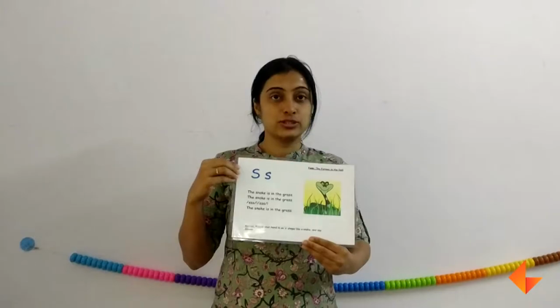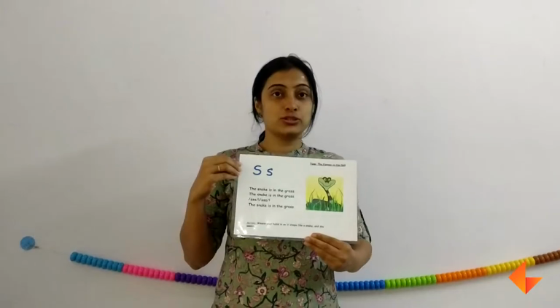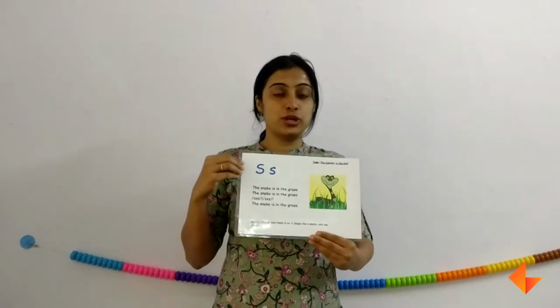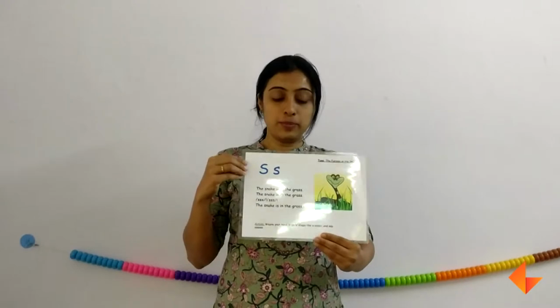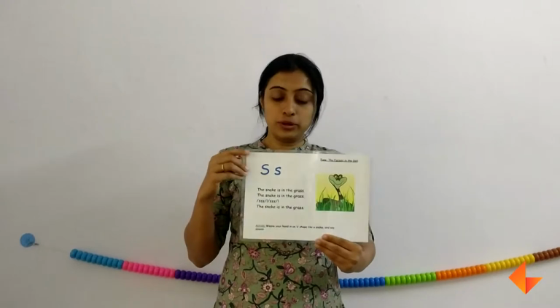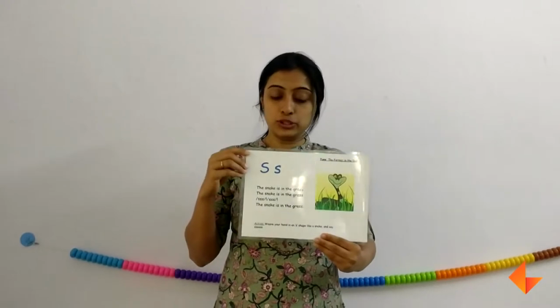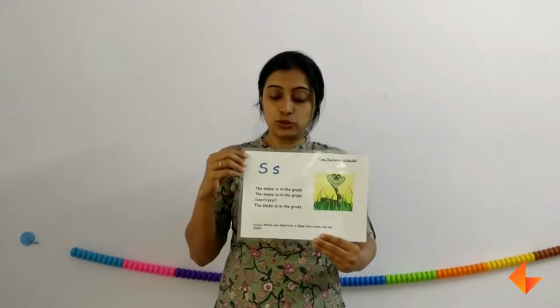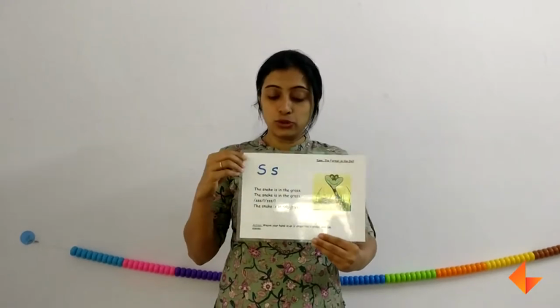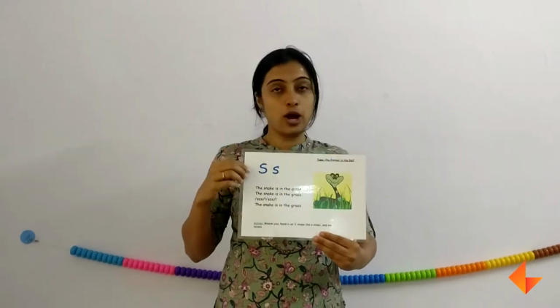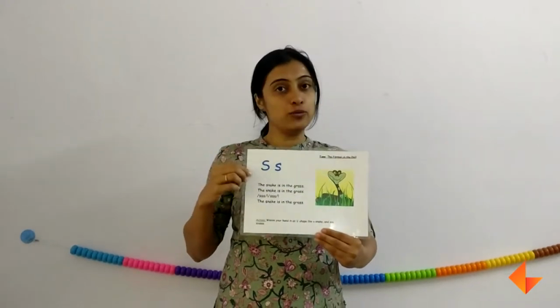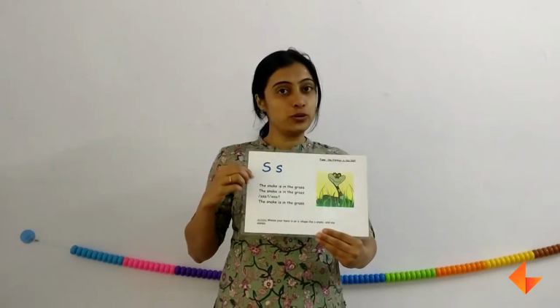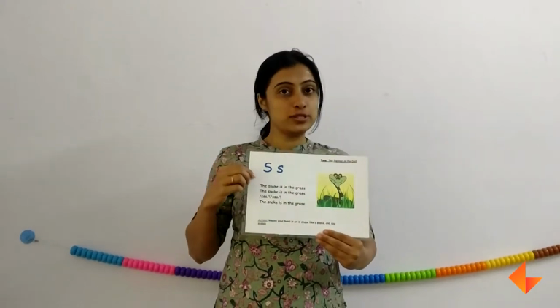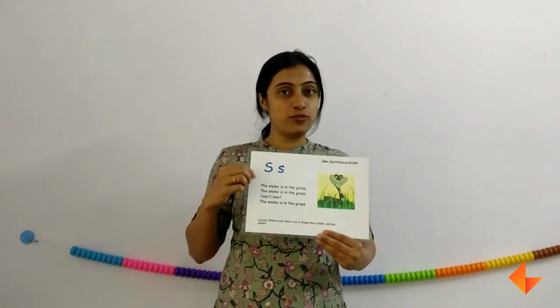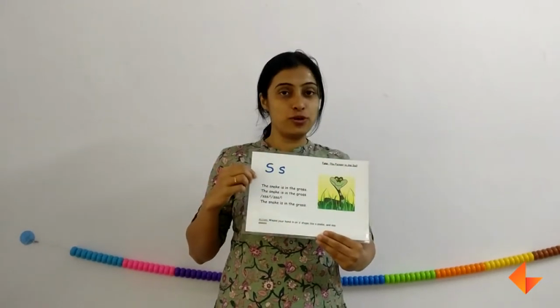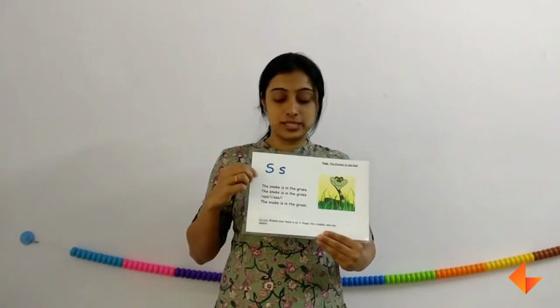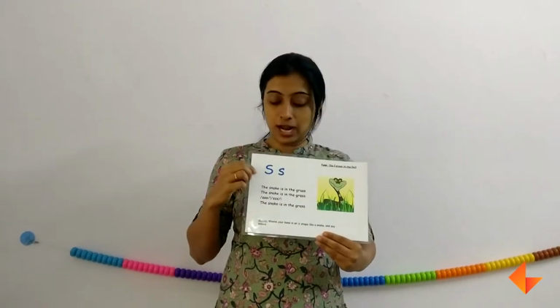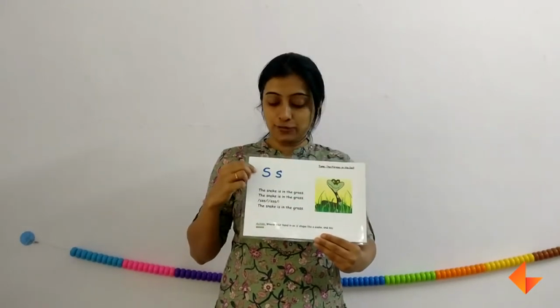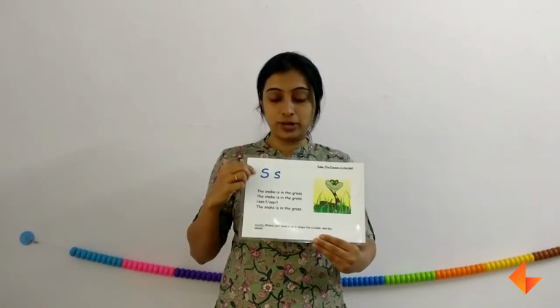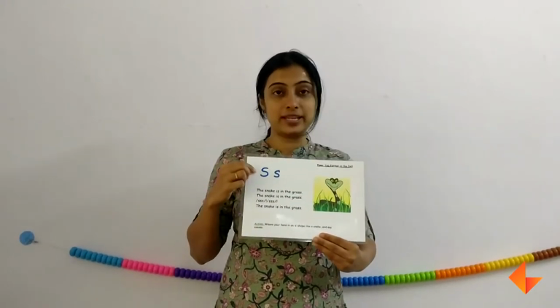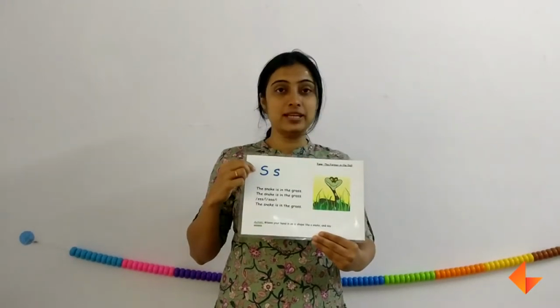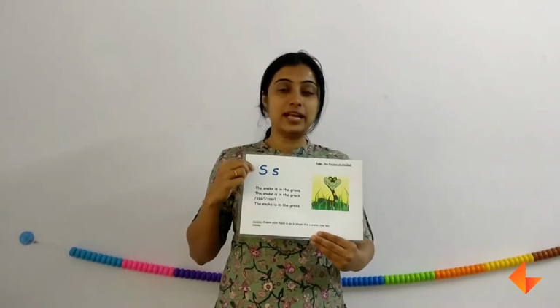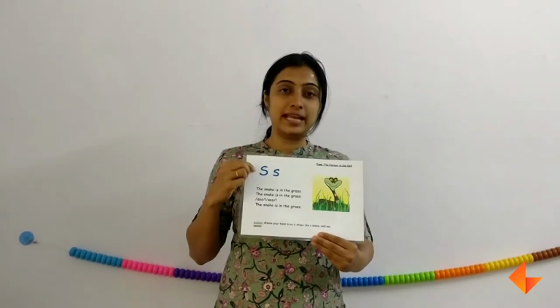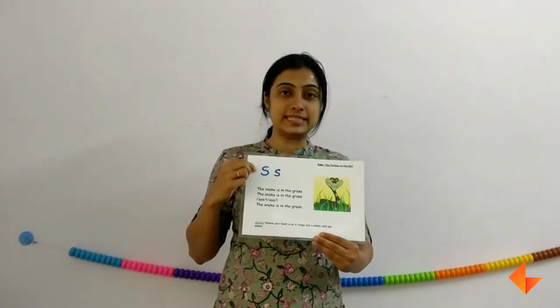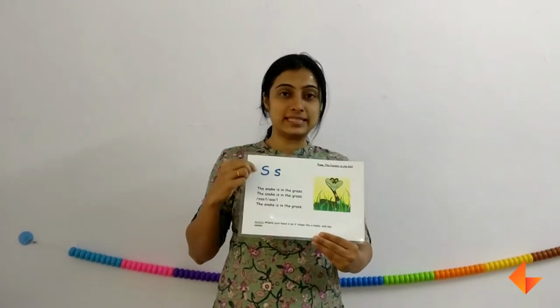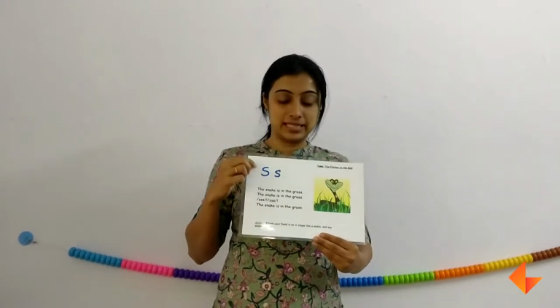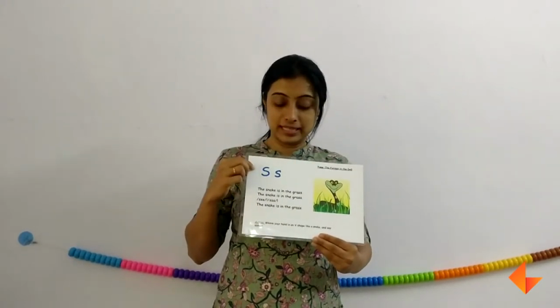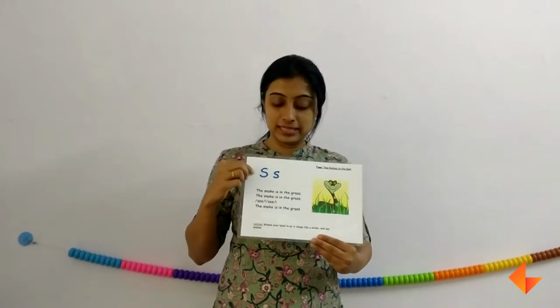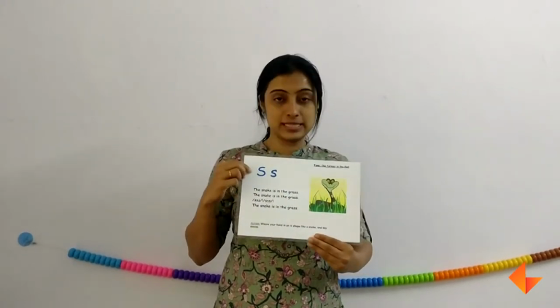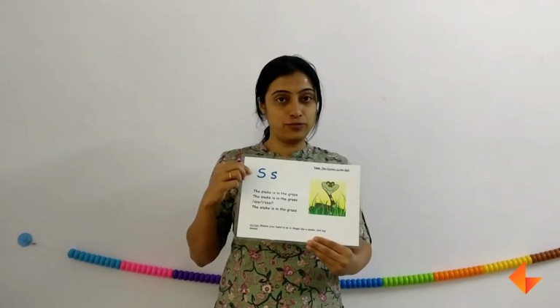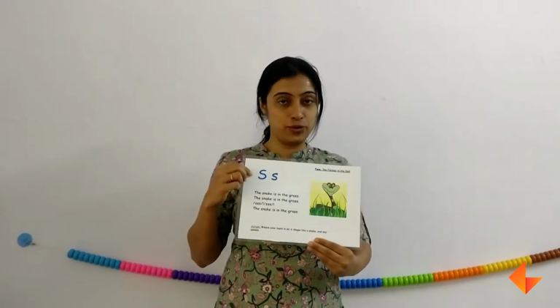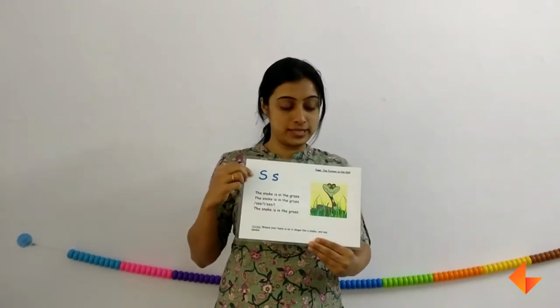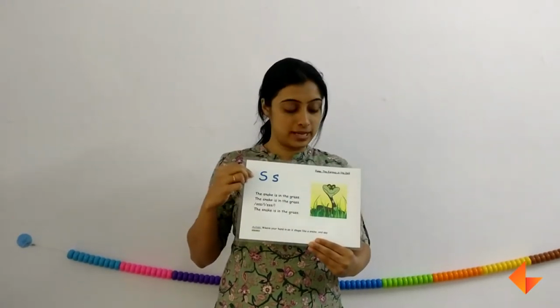Today I am going to show you how to use the phonics card for letter S. This is the phonics card.